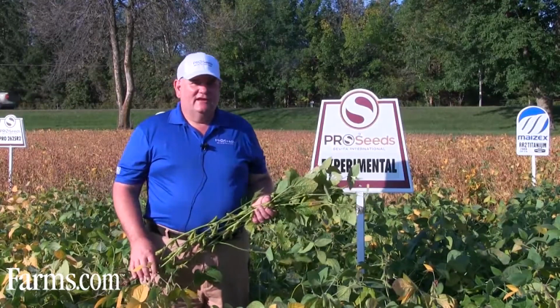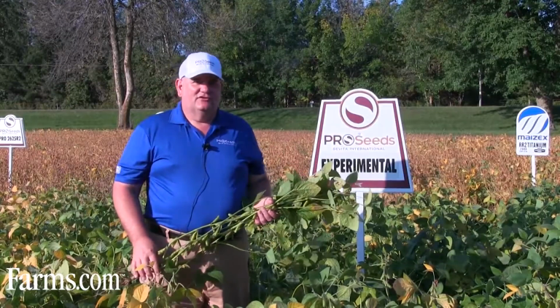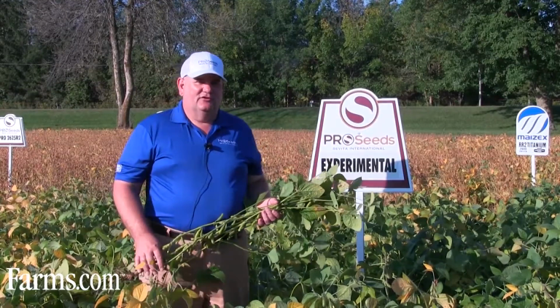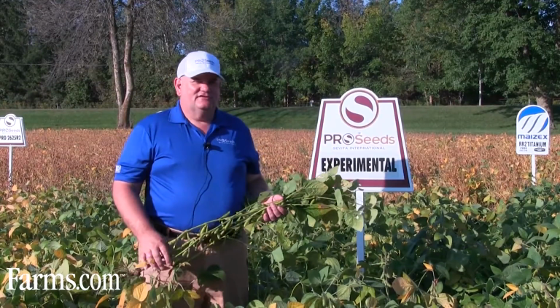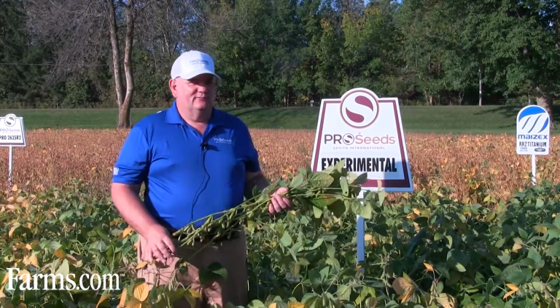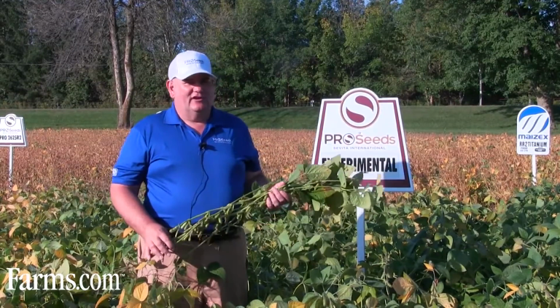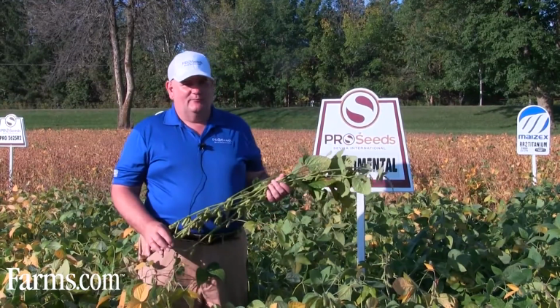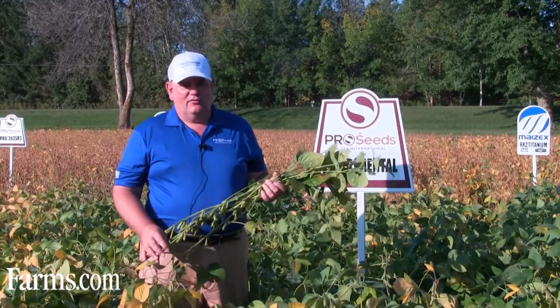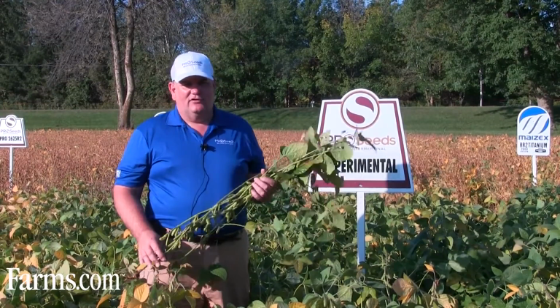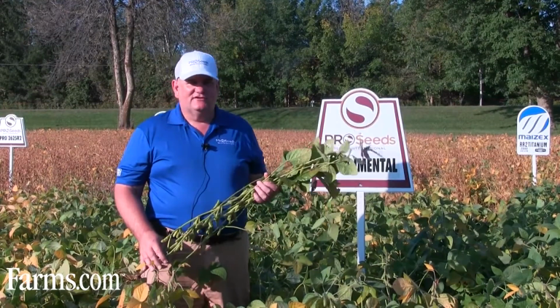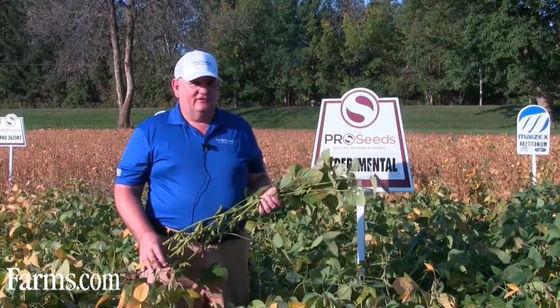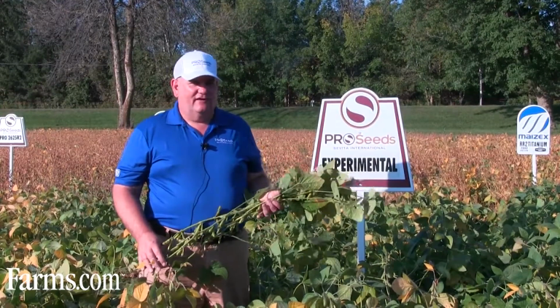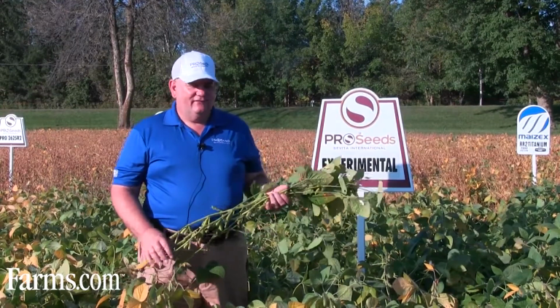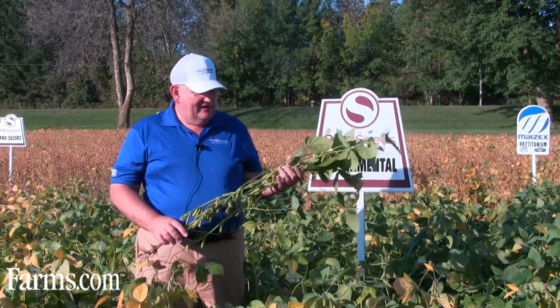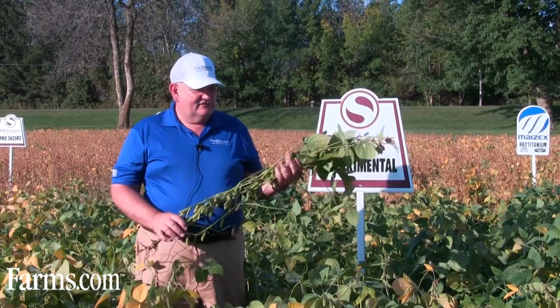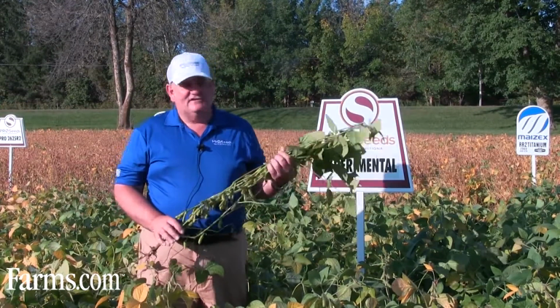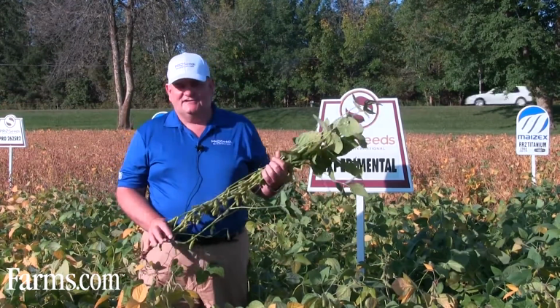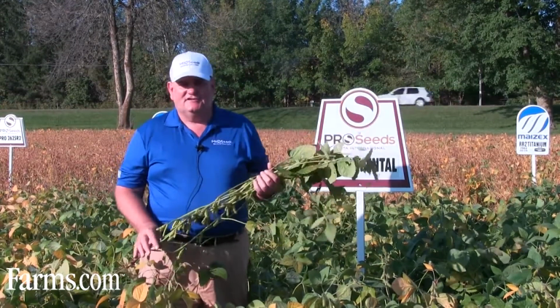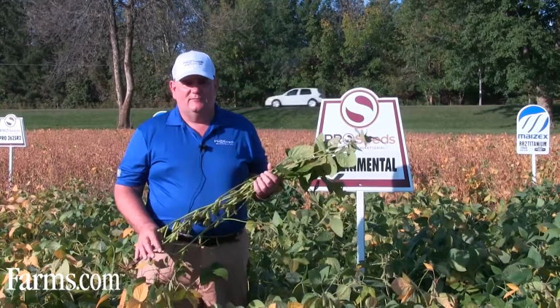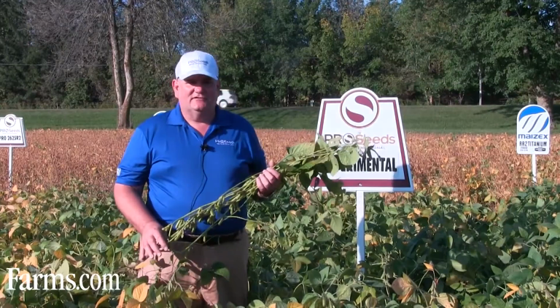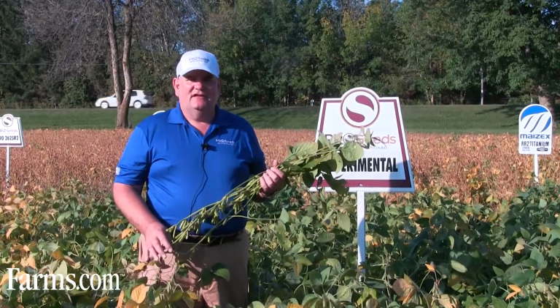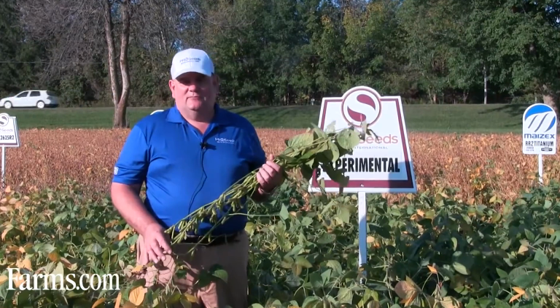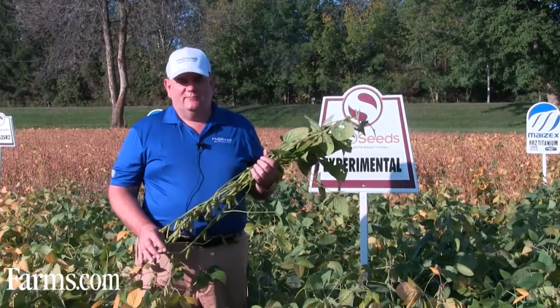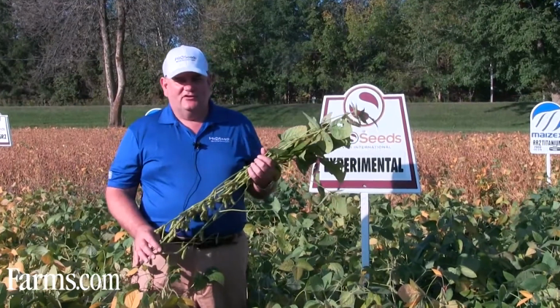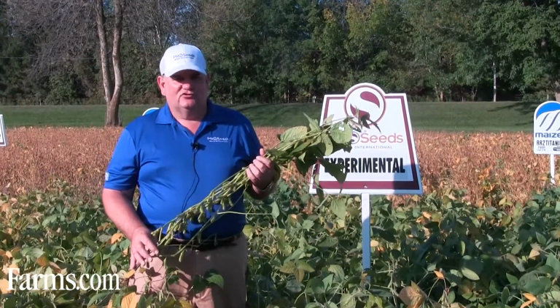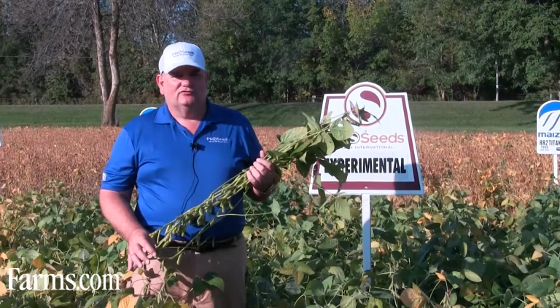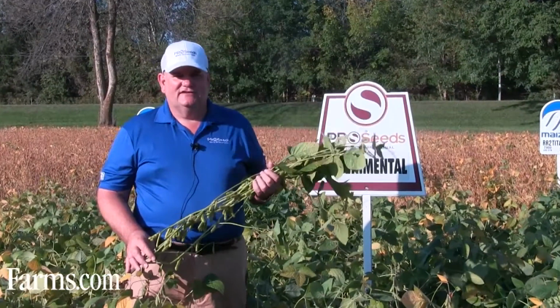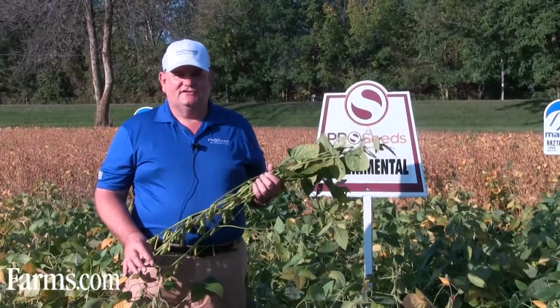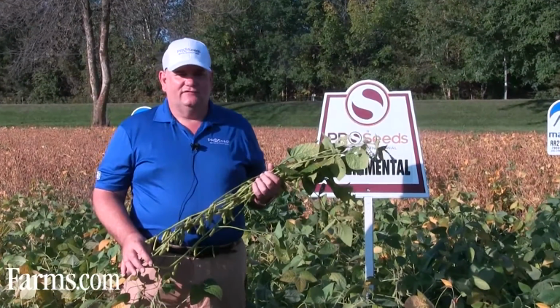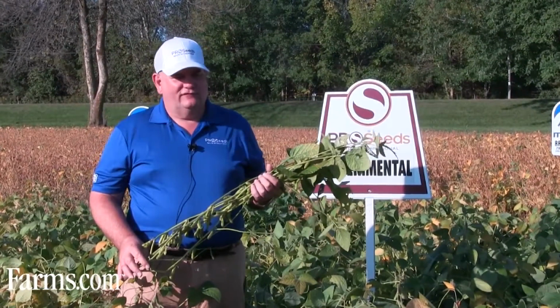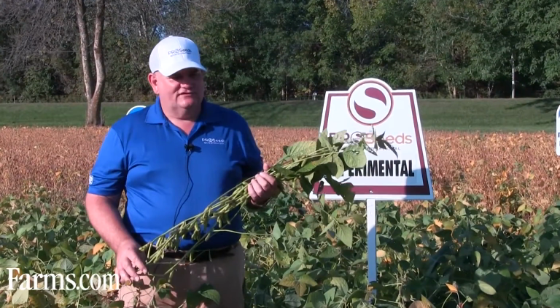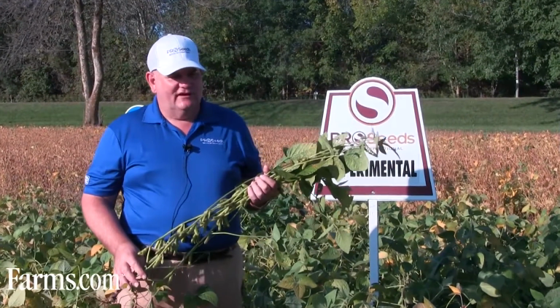Here to show you this morning Pro 3175. Right now it's listed as an experimental, but it'll be in commercial release this year for the first time.